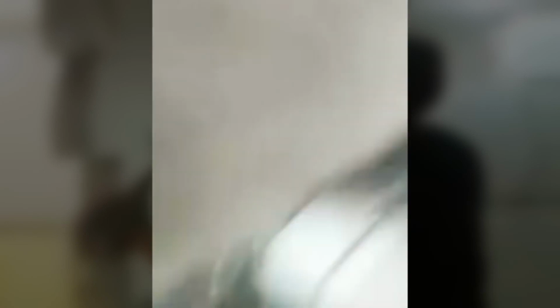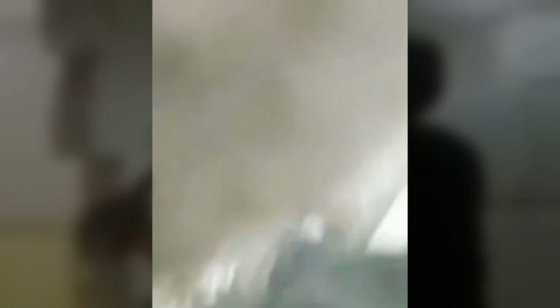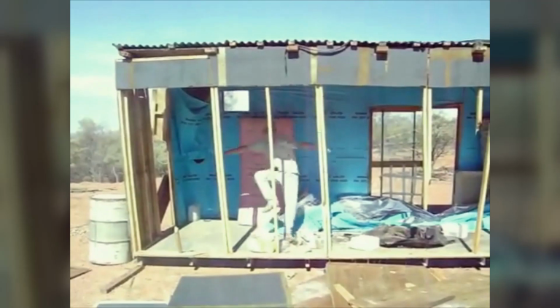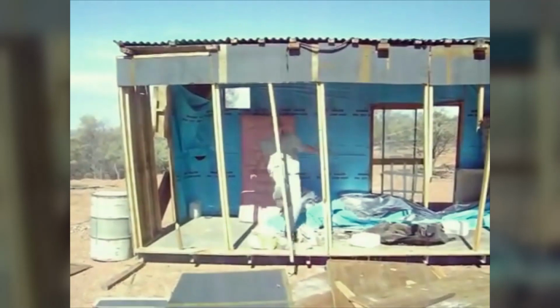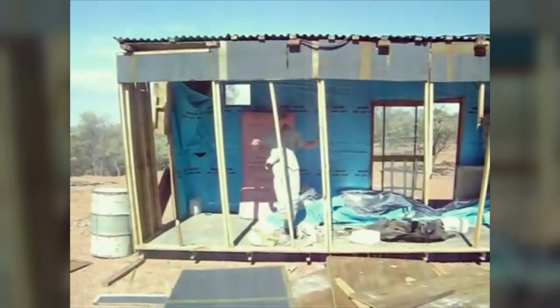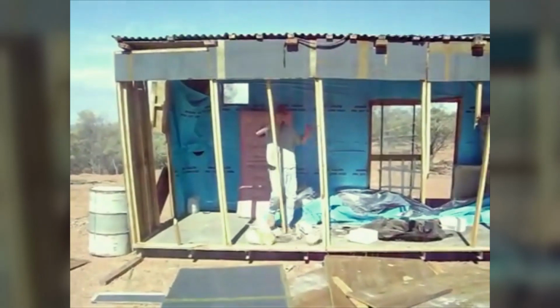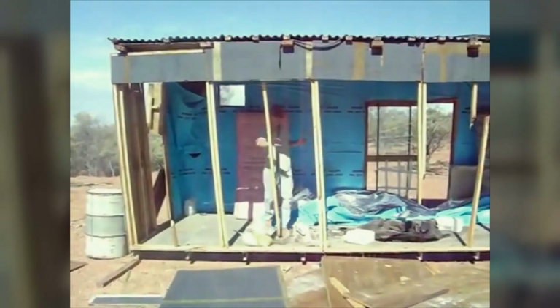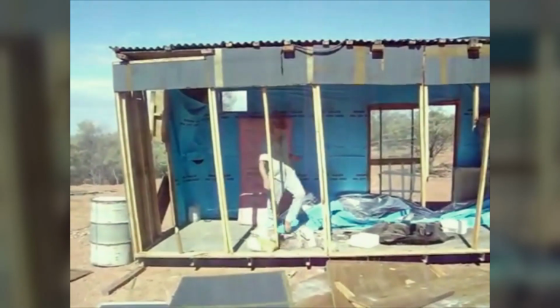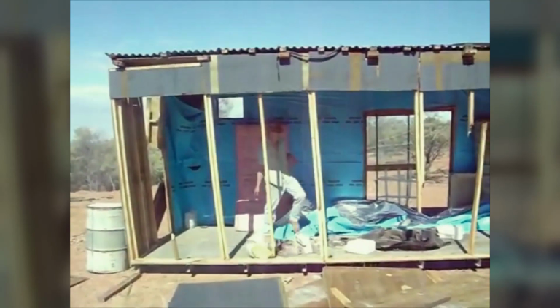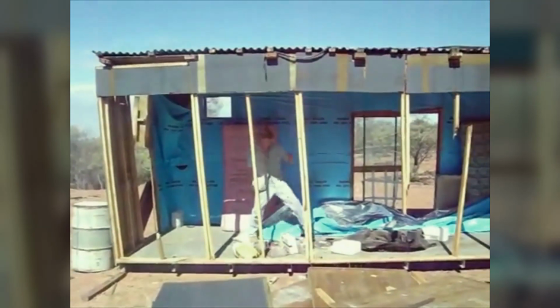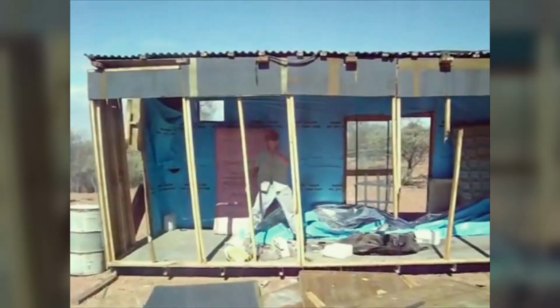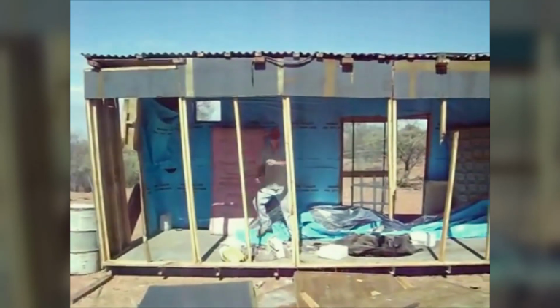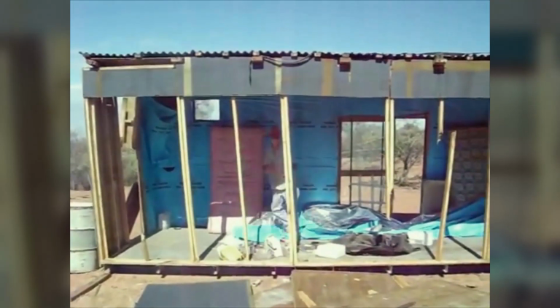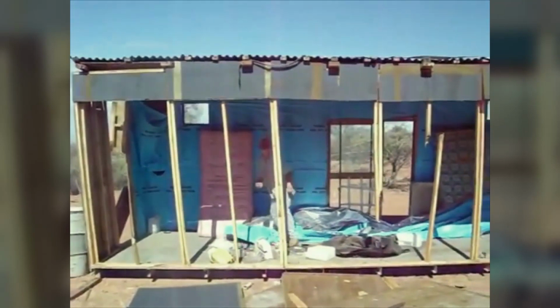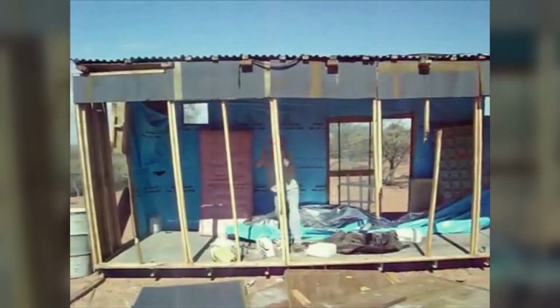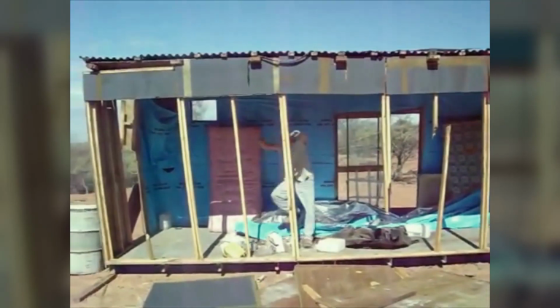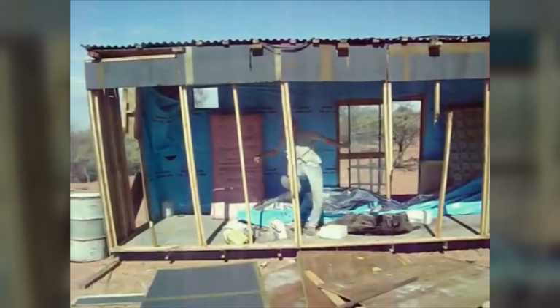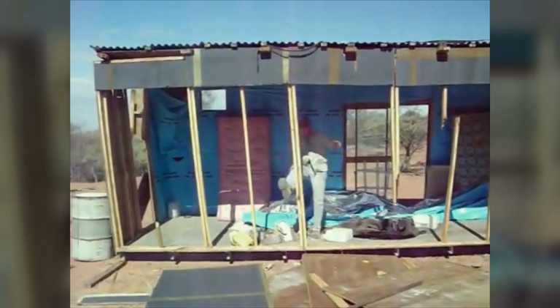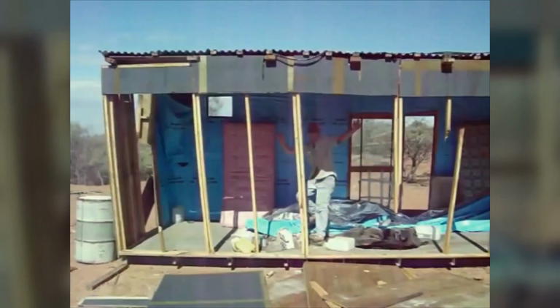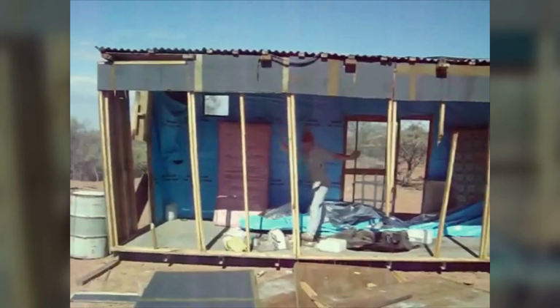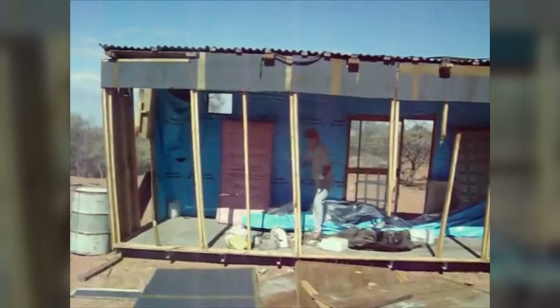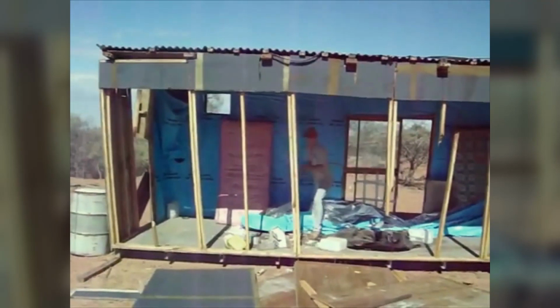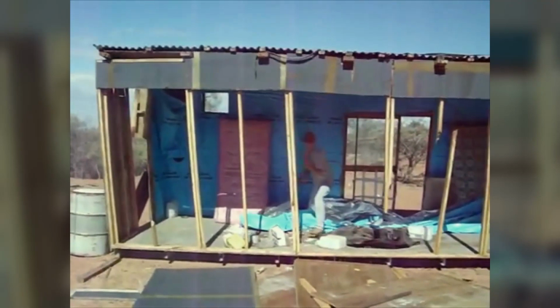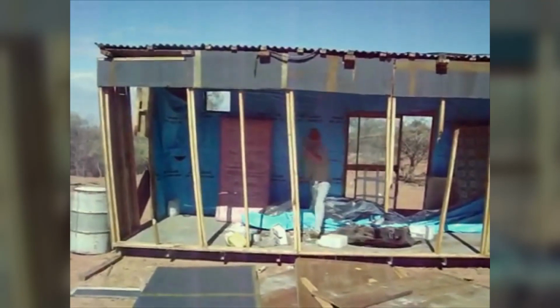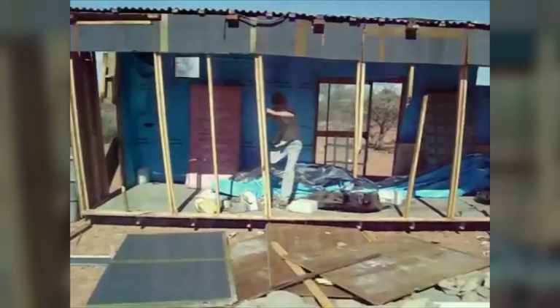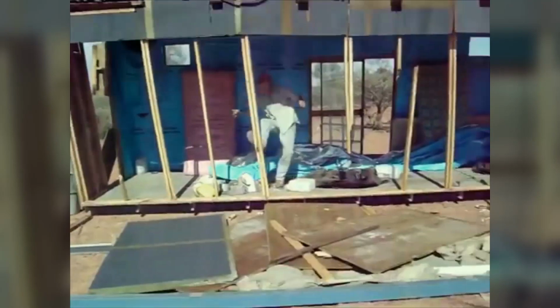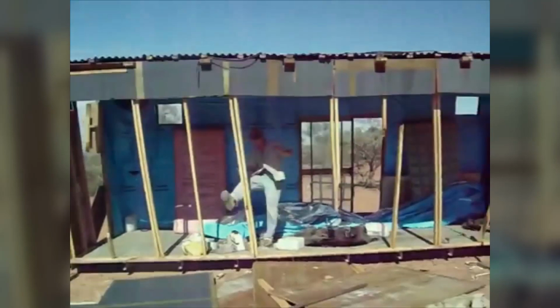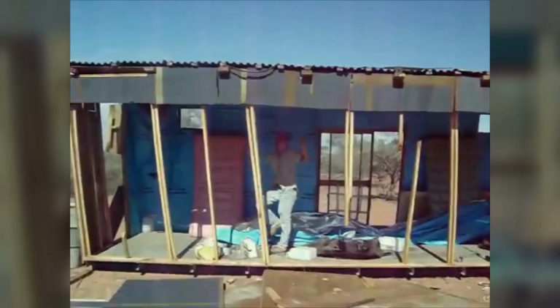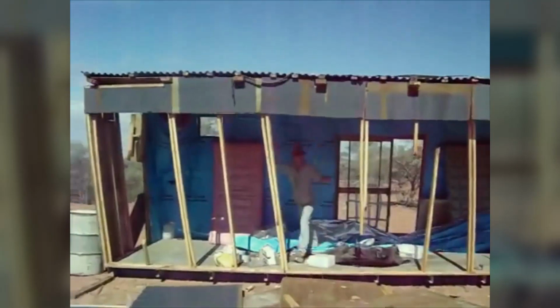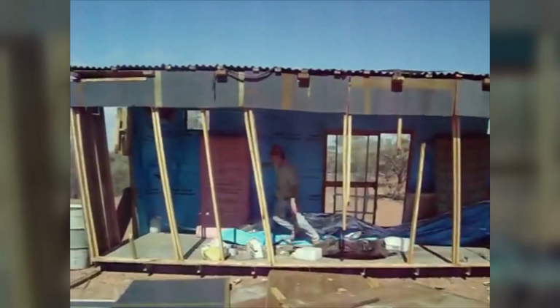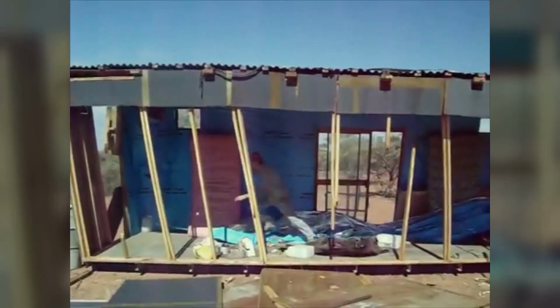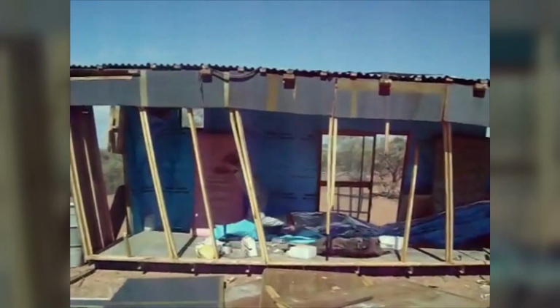This man's trying to demolish a house from the inside. Not the best idea.